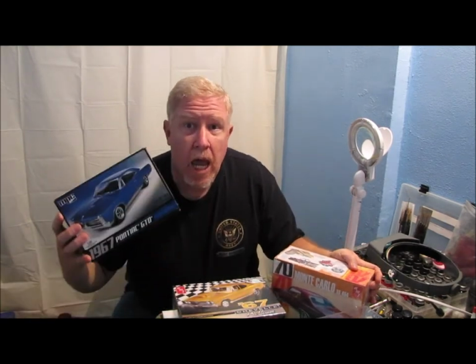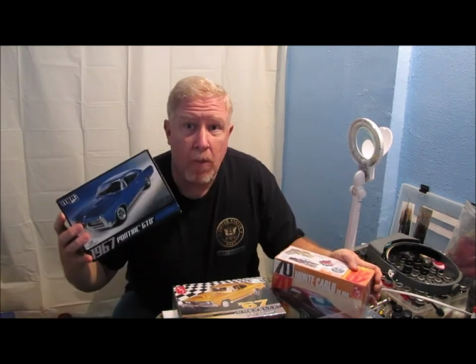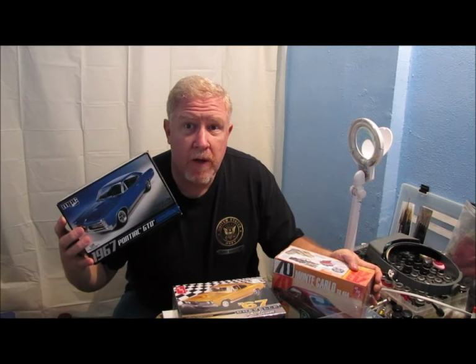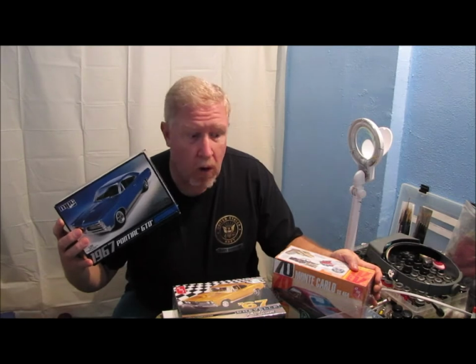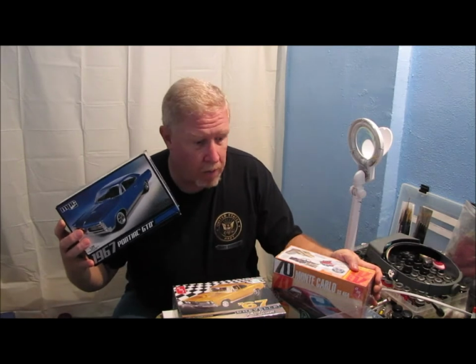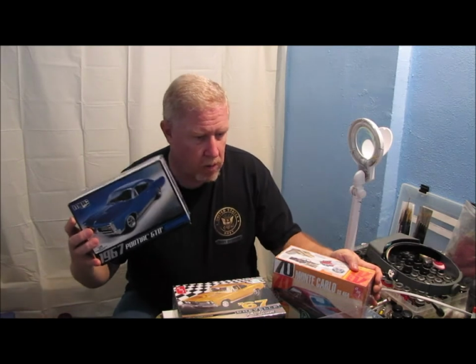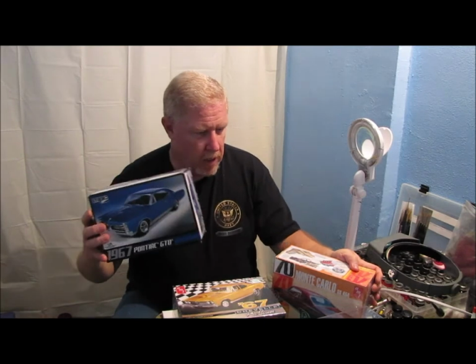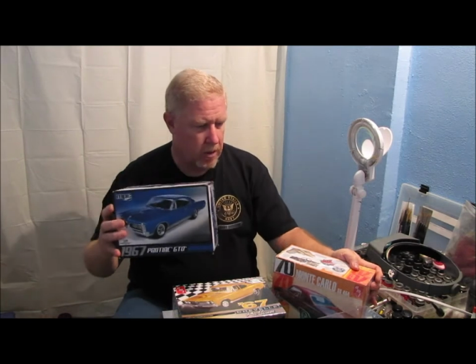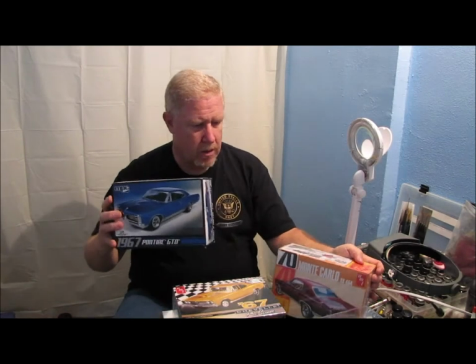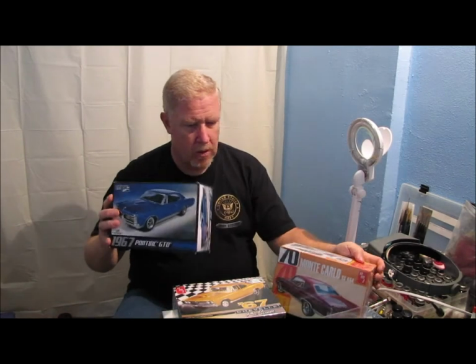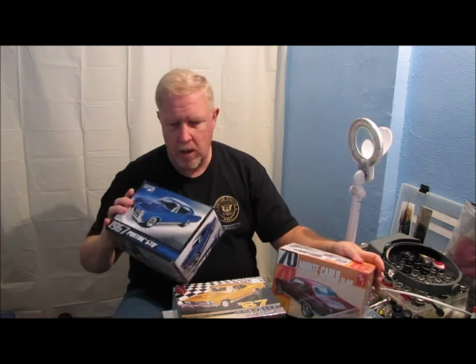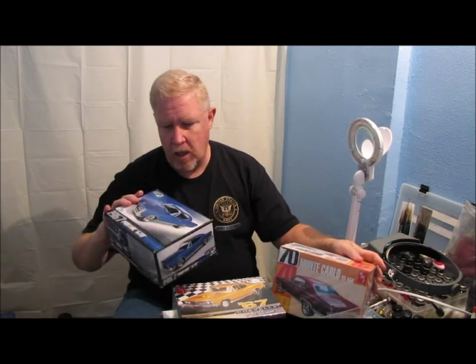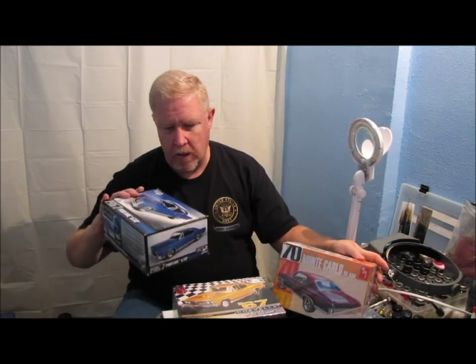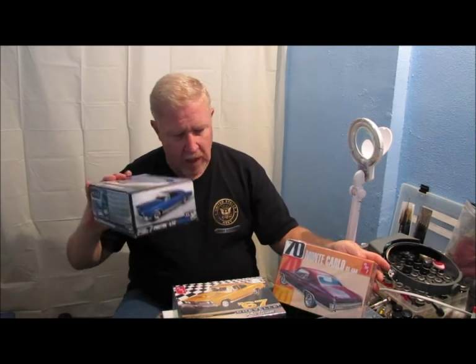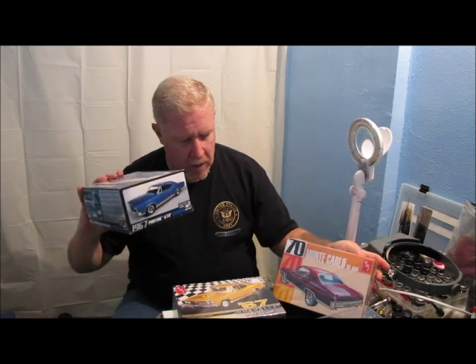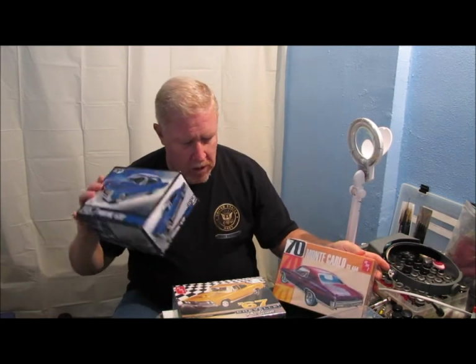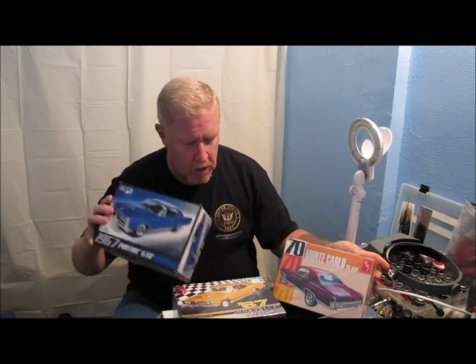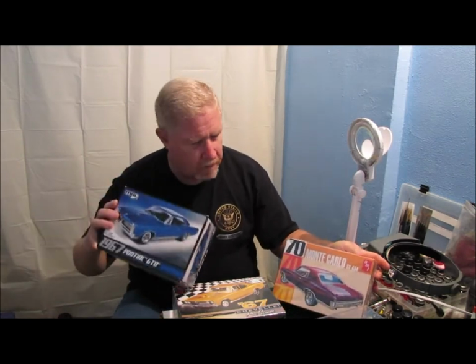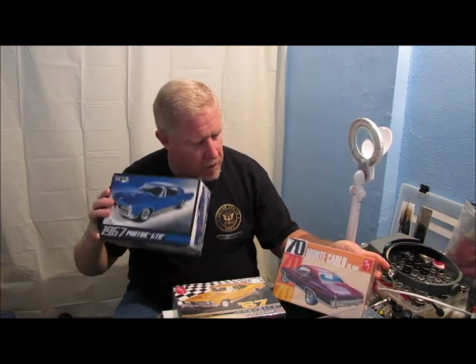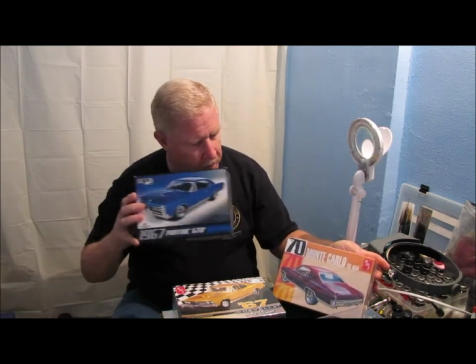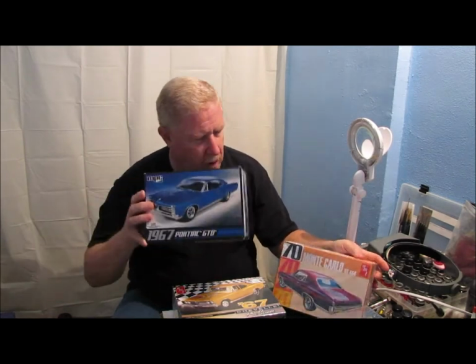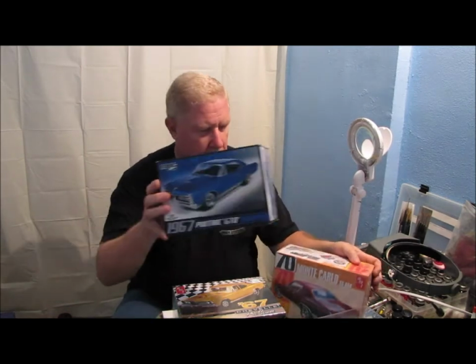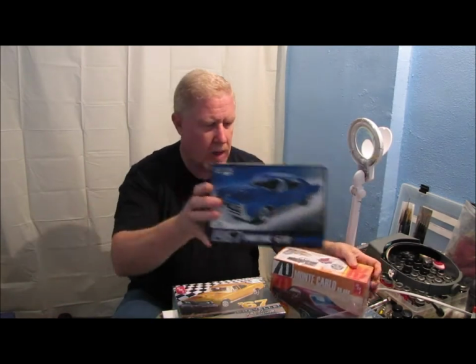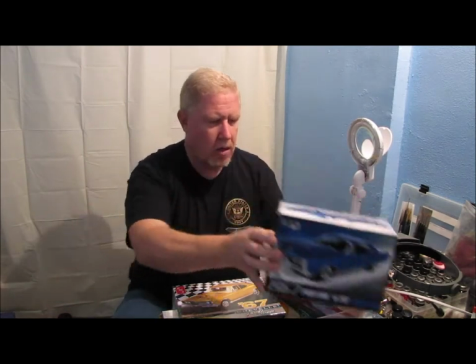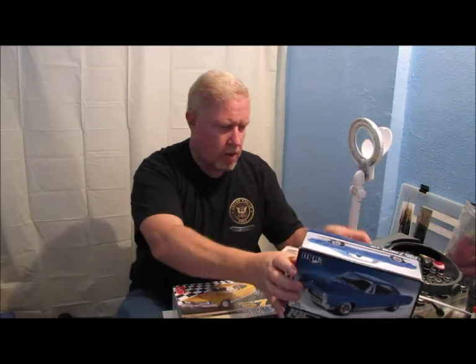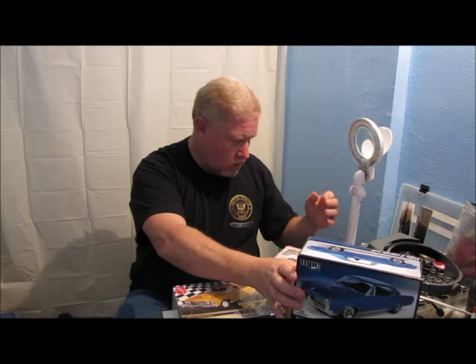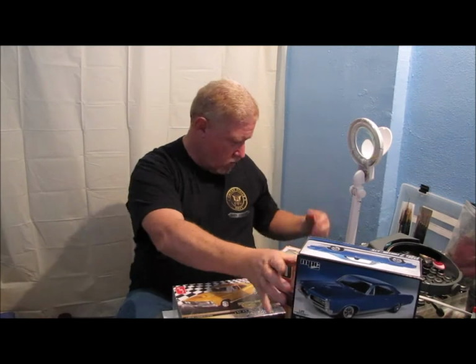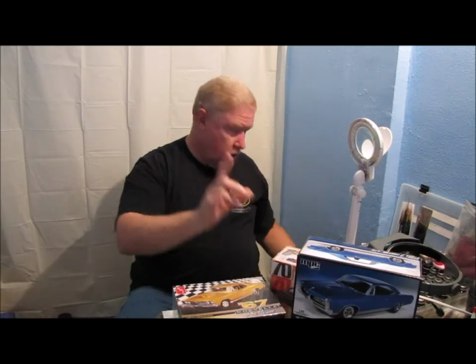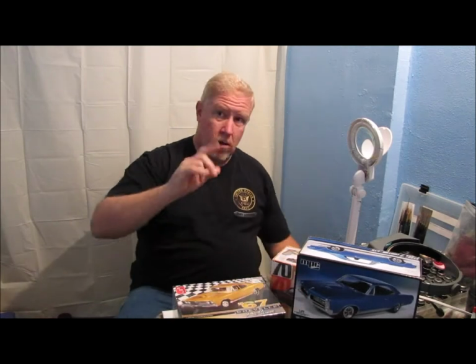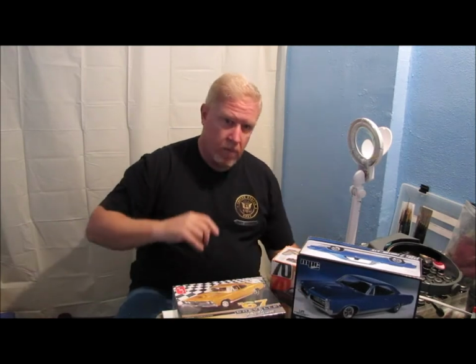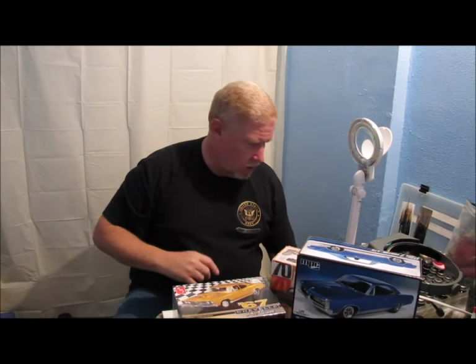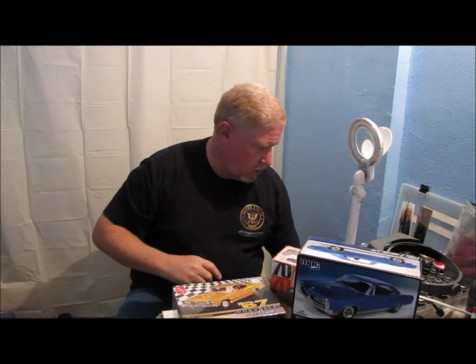Help me figure out what I'm building next. I've got the GTO, I've got the Chevelle, I've got the Monte Carlo — and I'm not done yet.